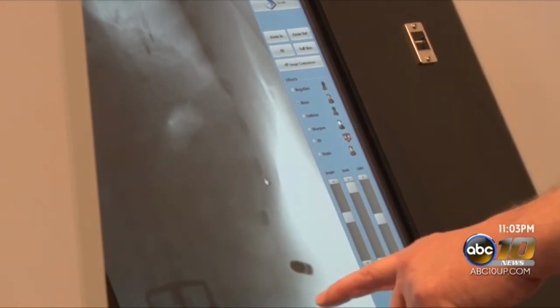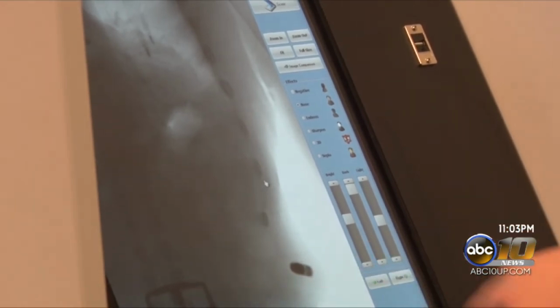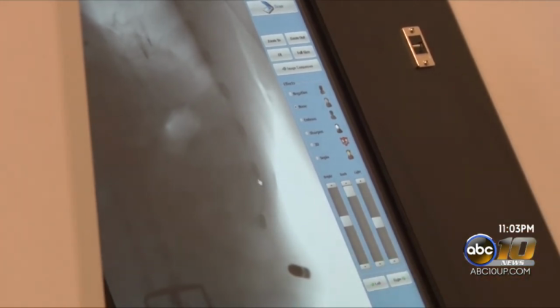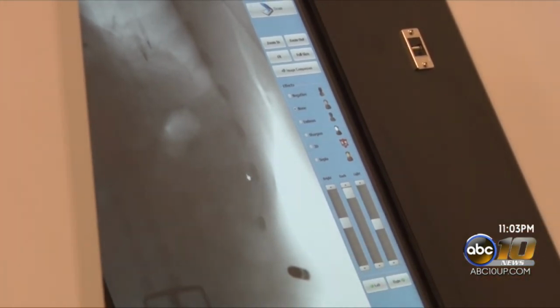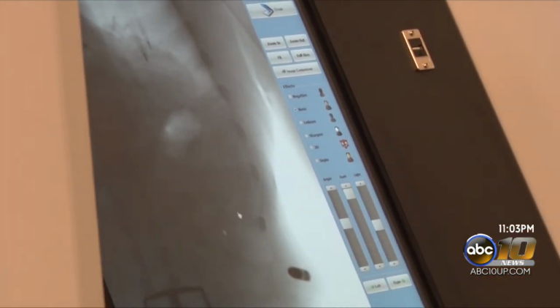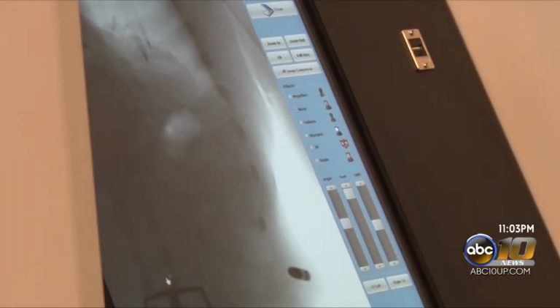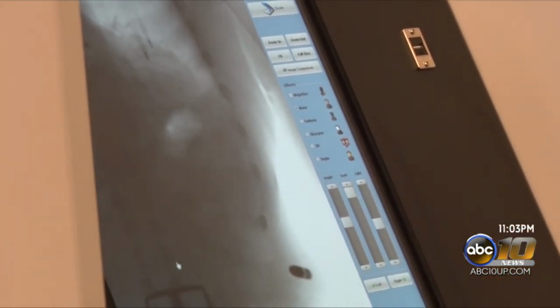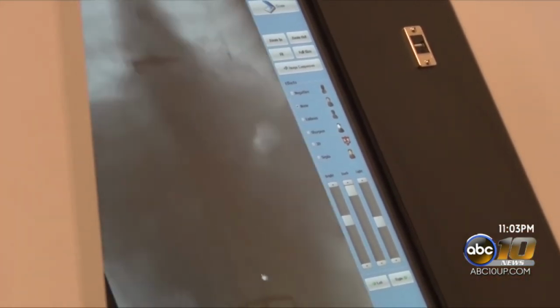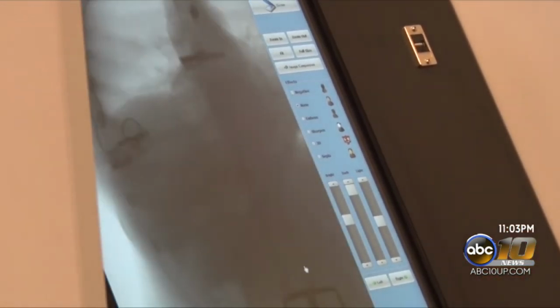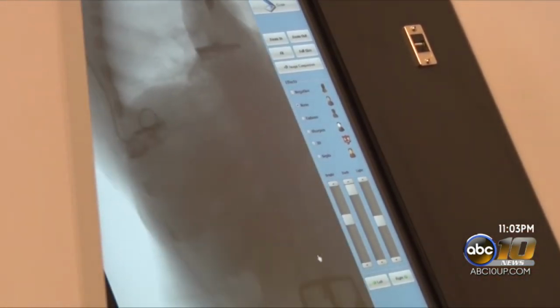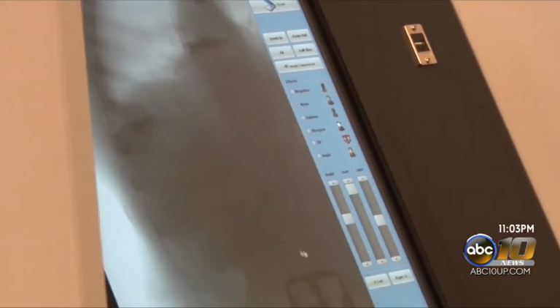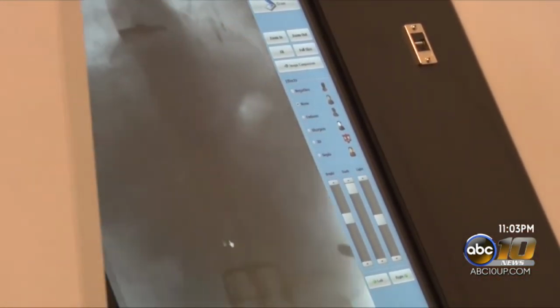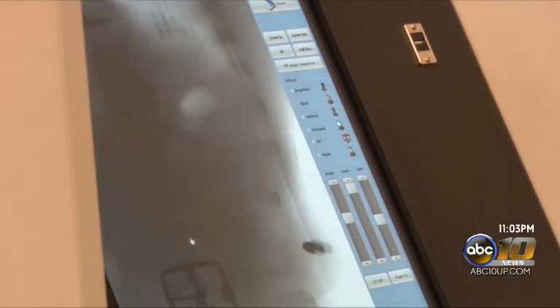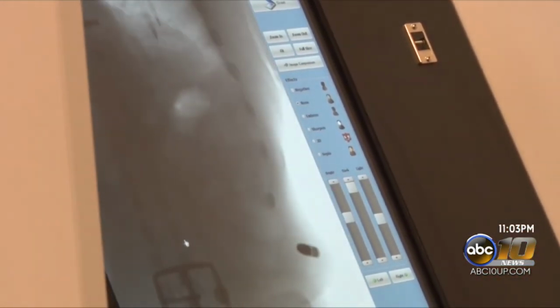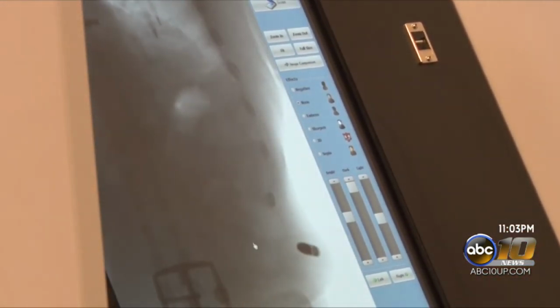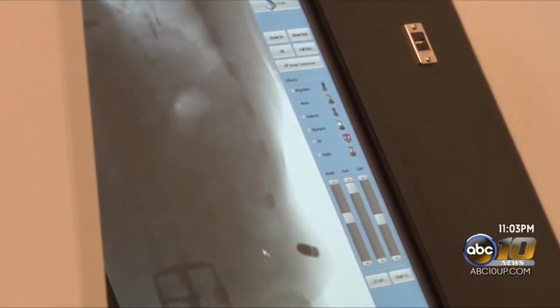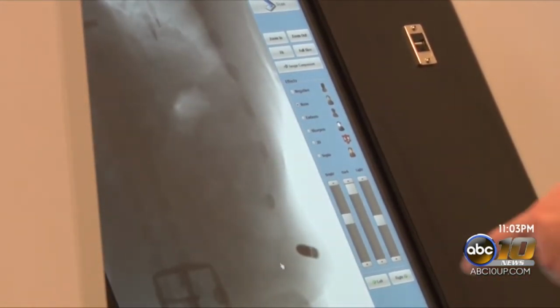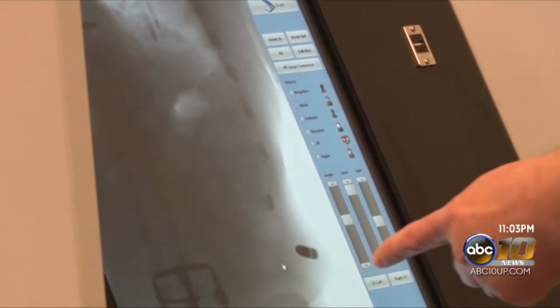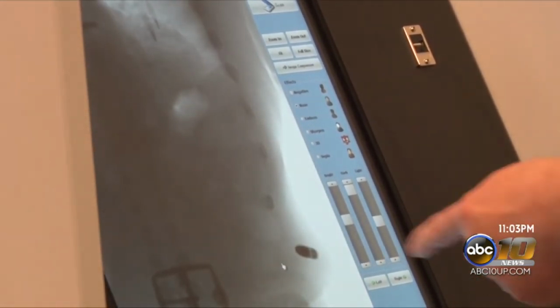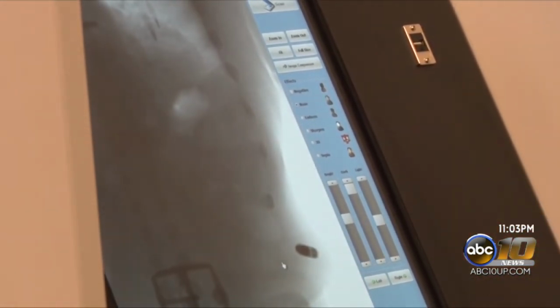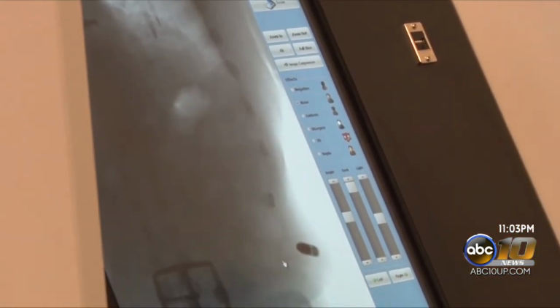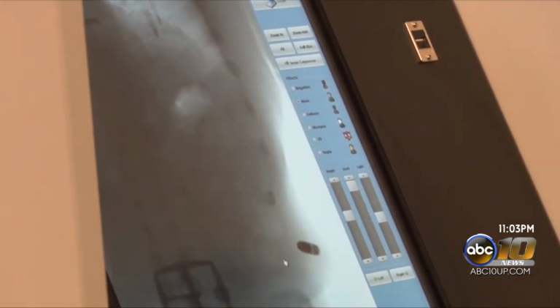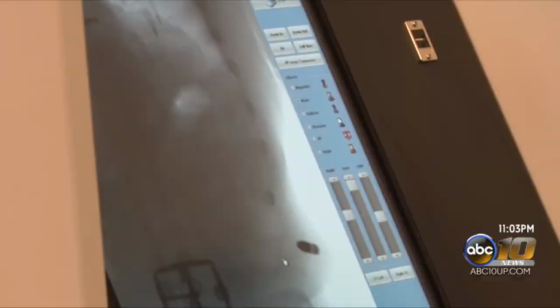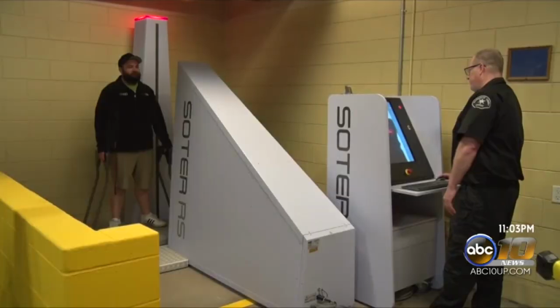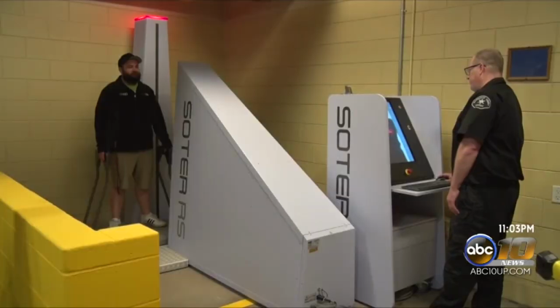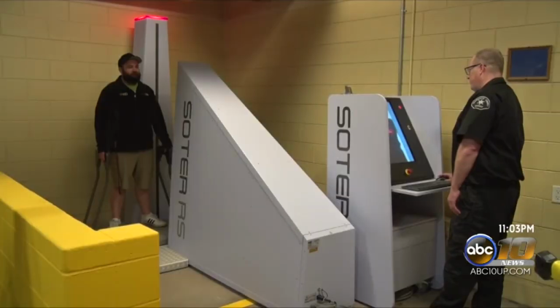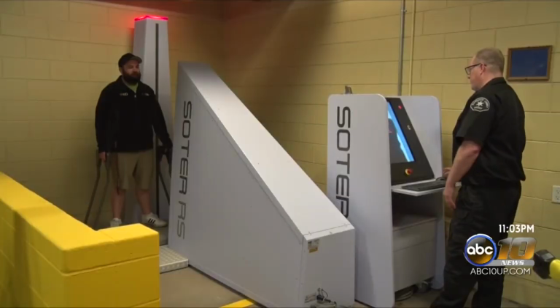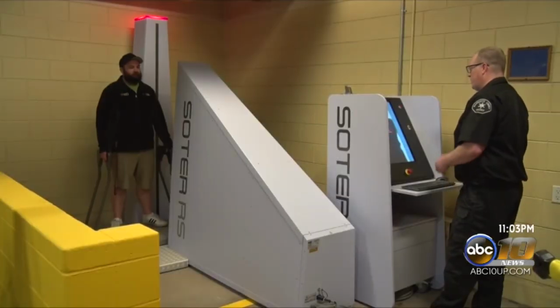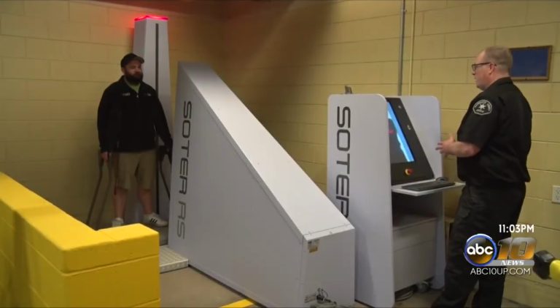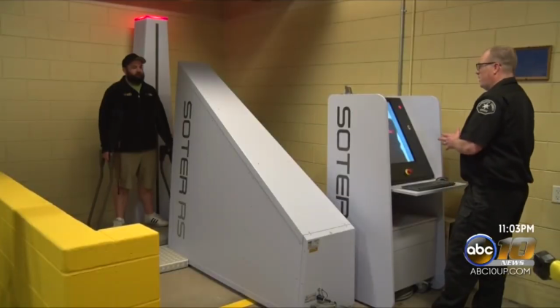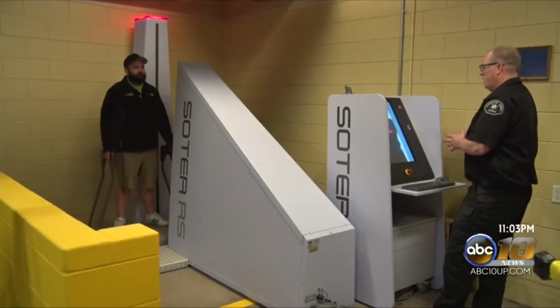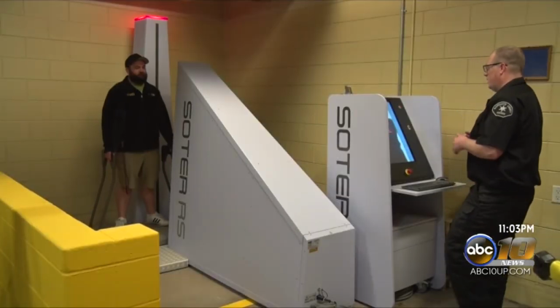The total cost was $130,000 for the machine, and the Sheriff's Department is still being trained on the new machine.